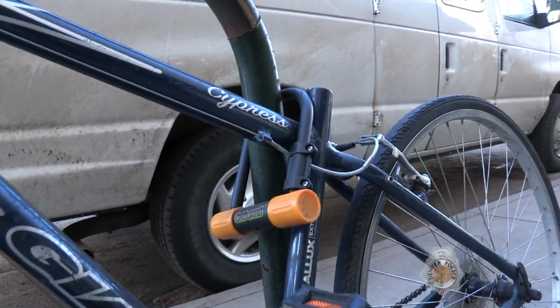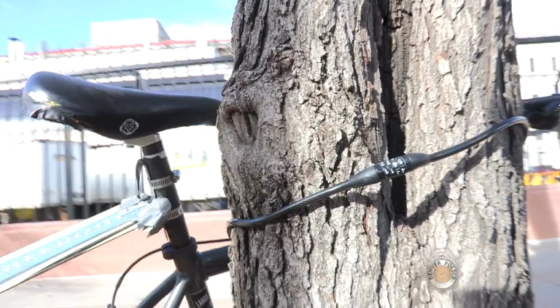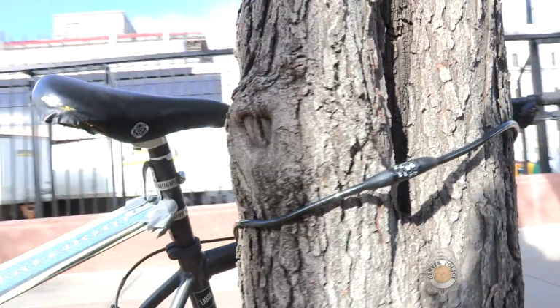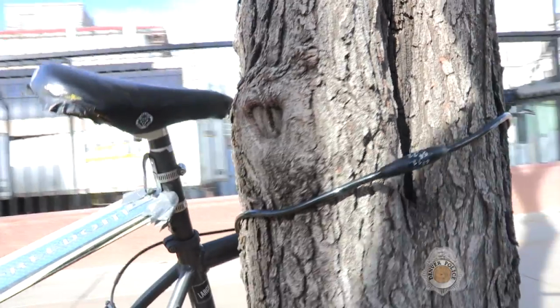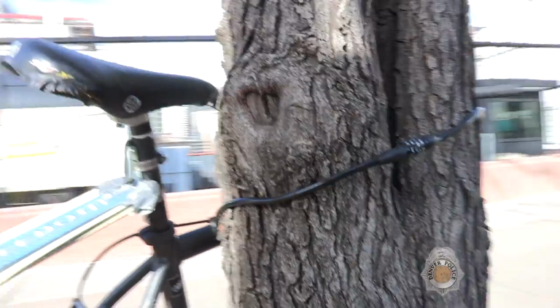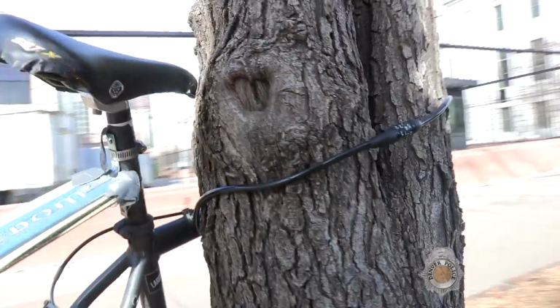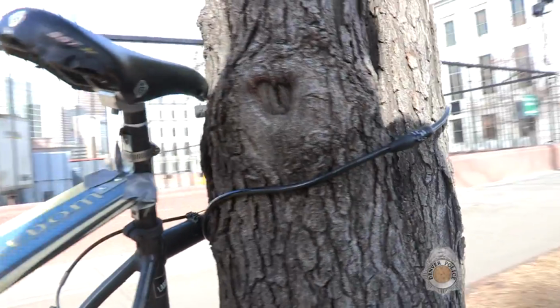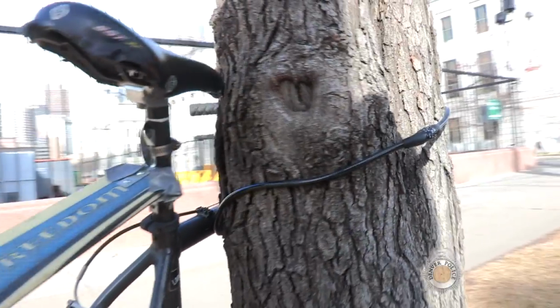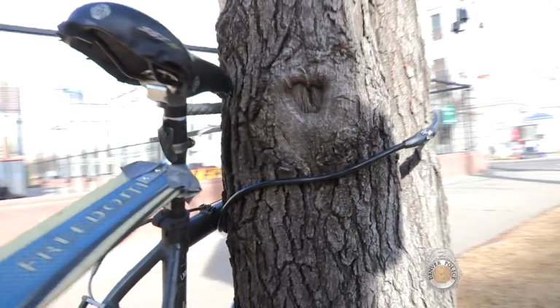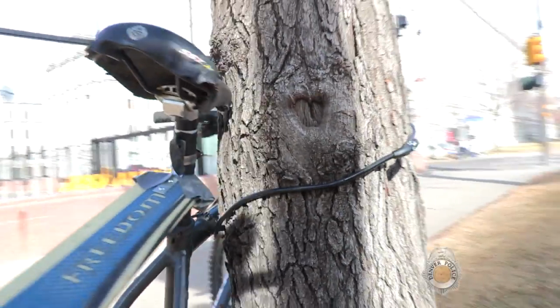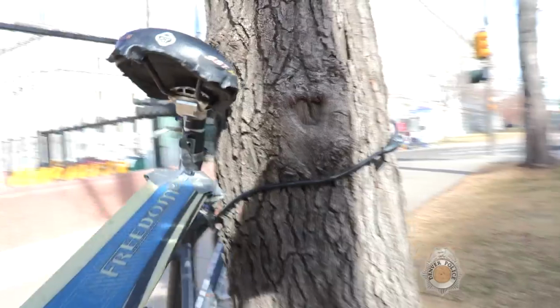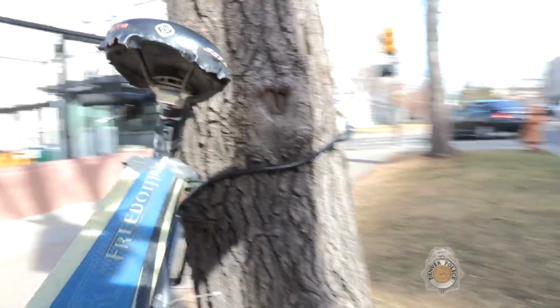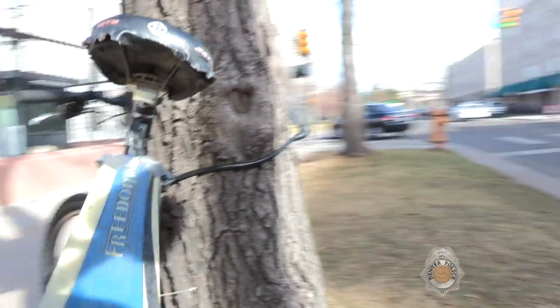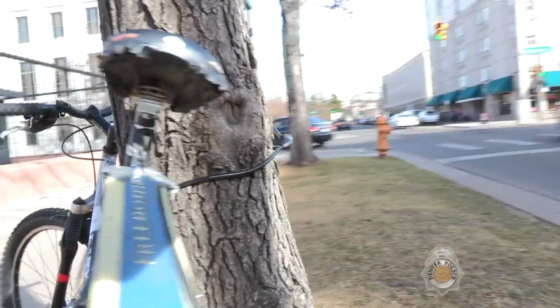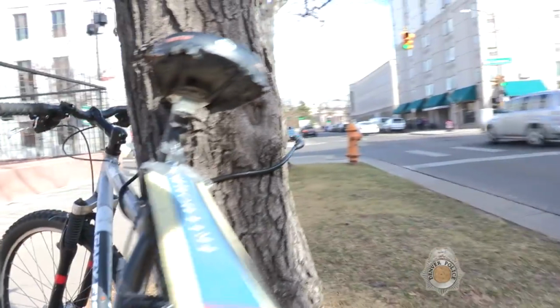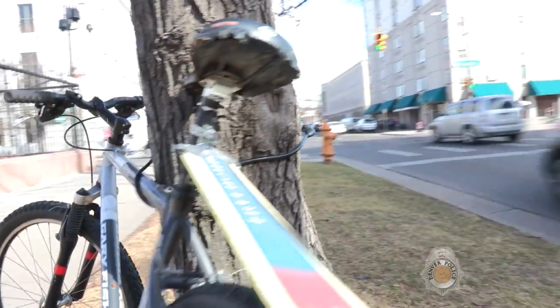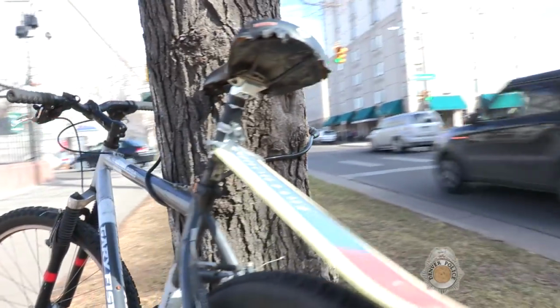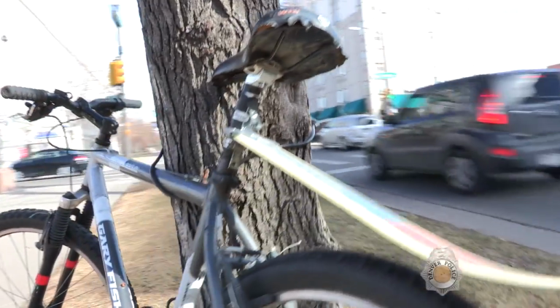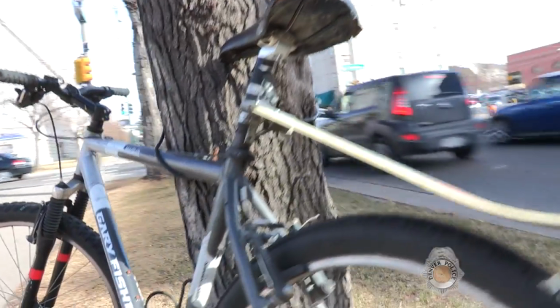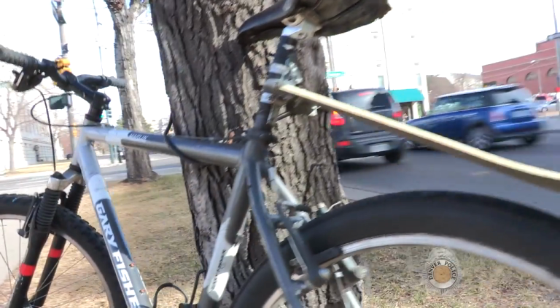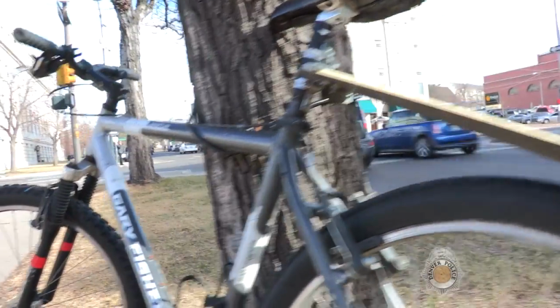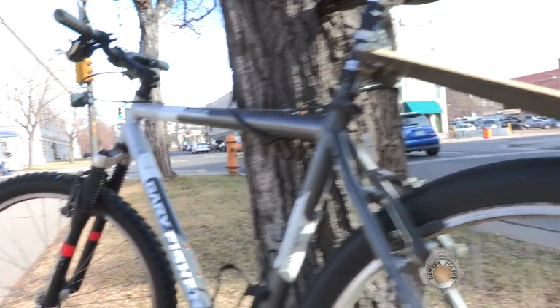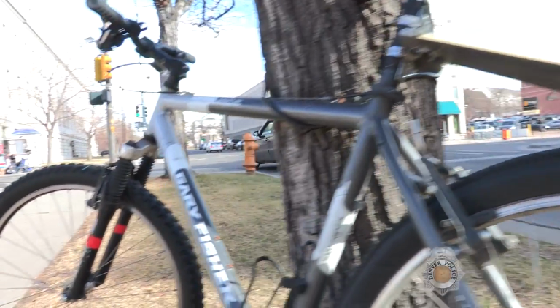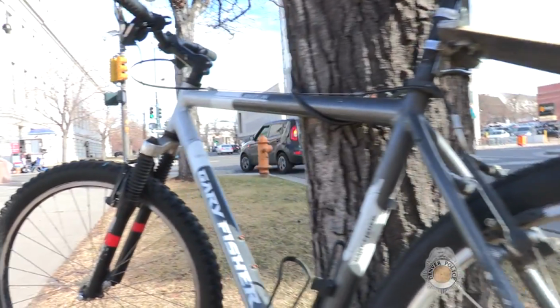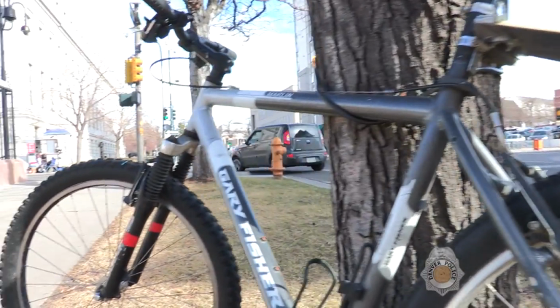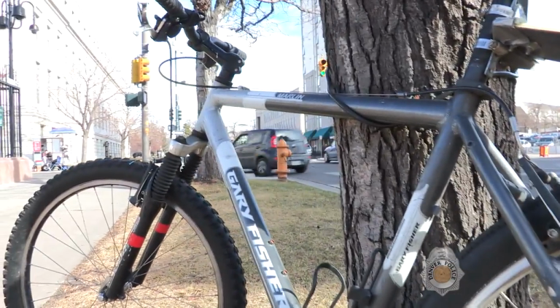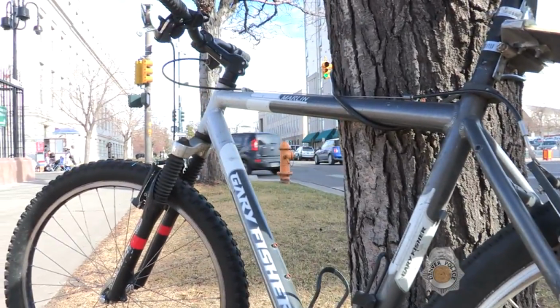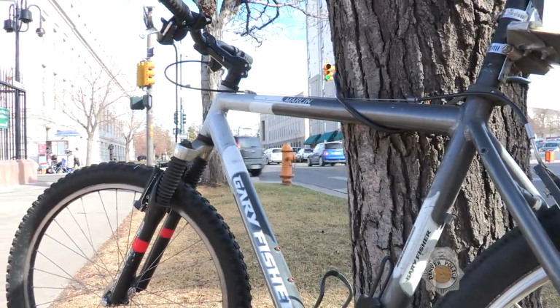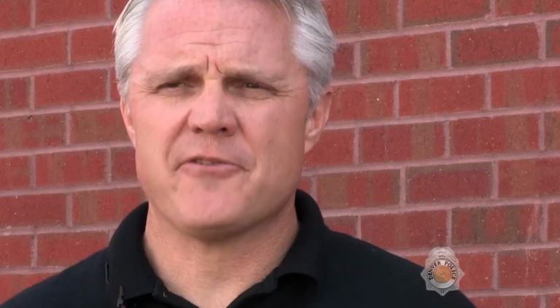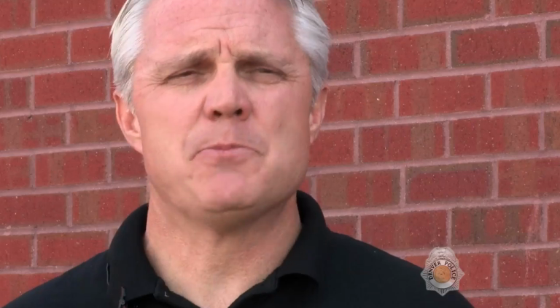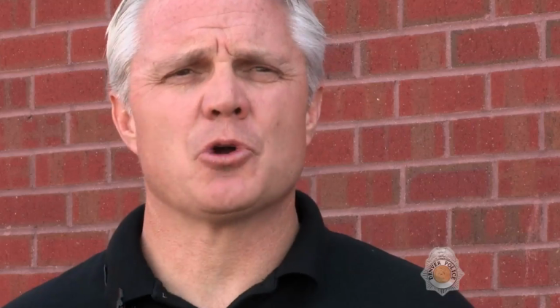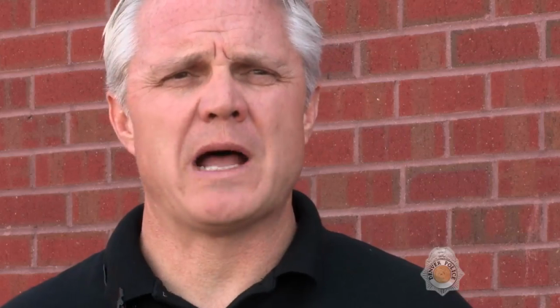A cable lock alone is too easy to defeat. Park your bike in a well-lit area with a lot of pedestrian traffic.